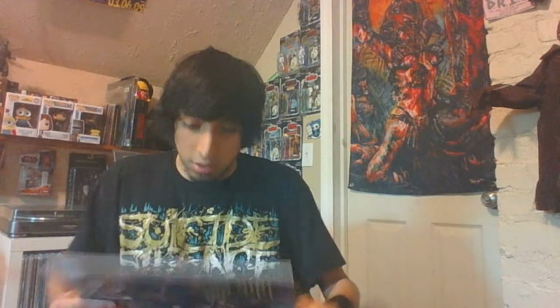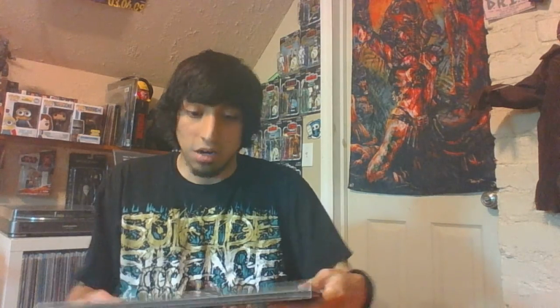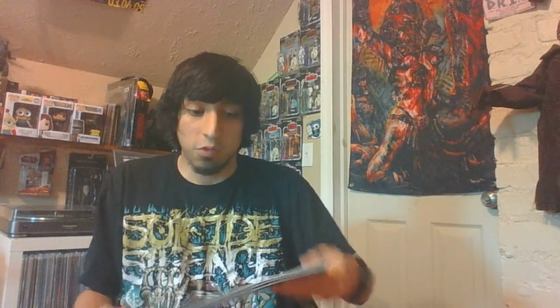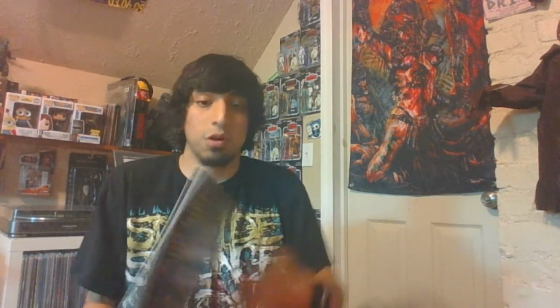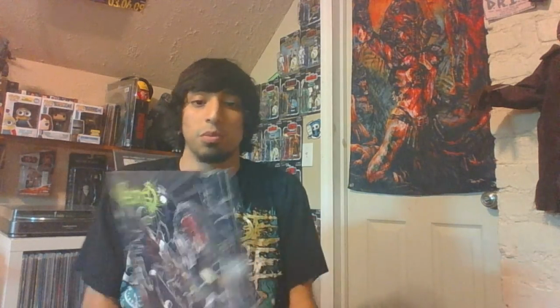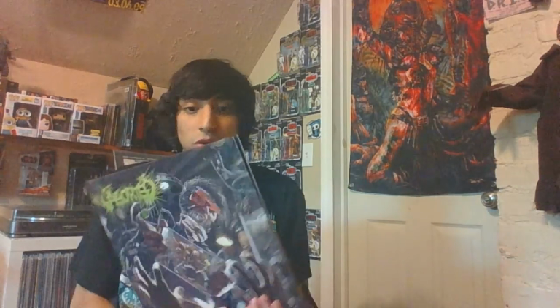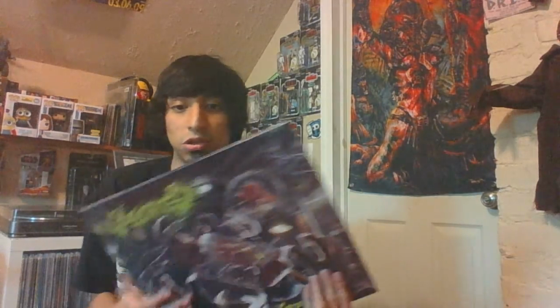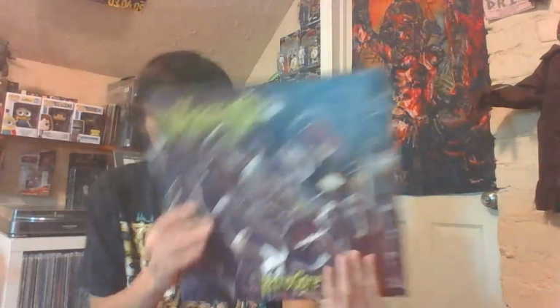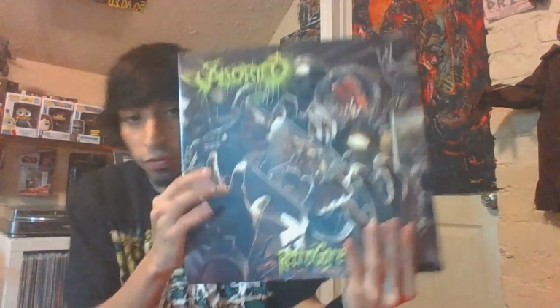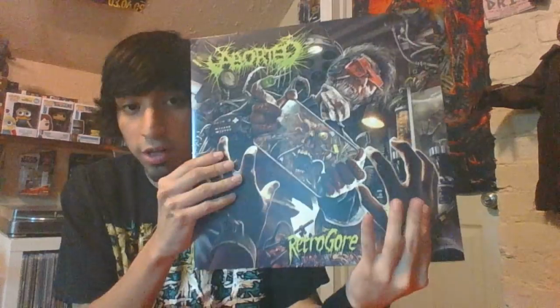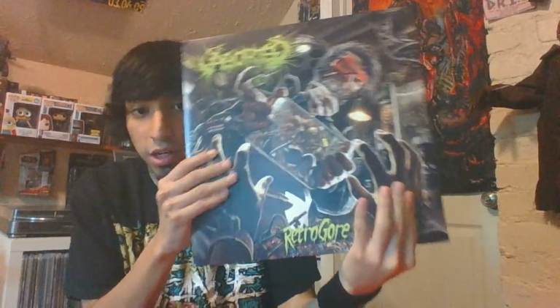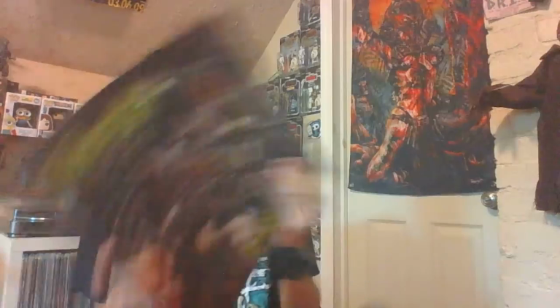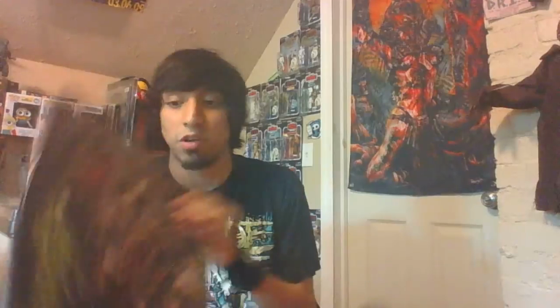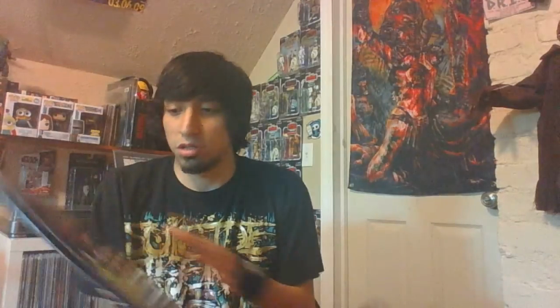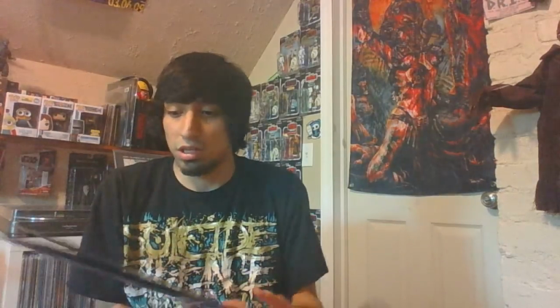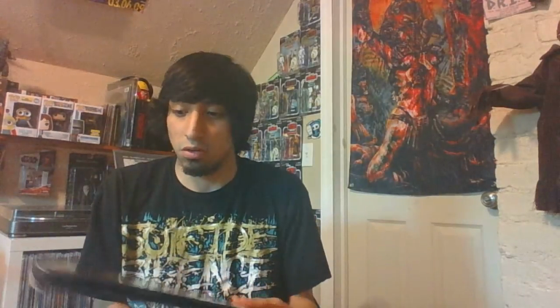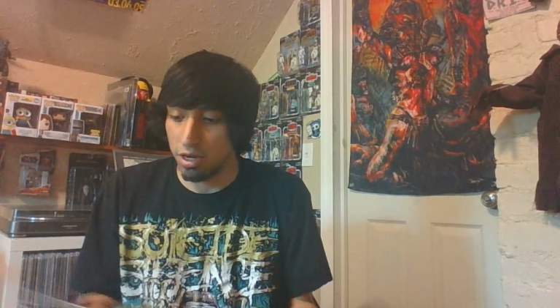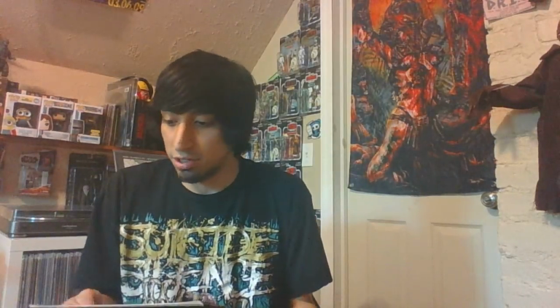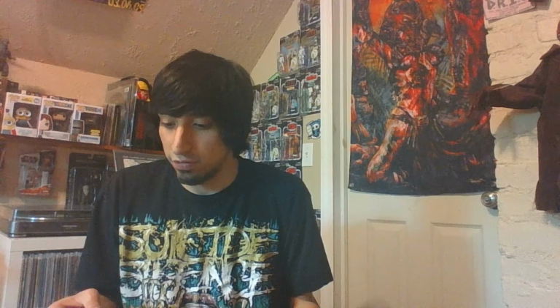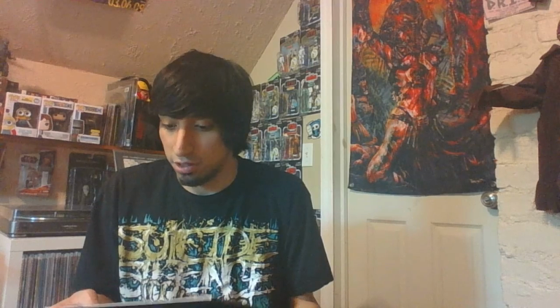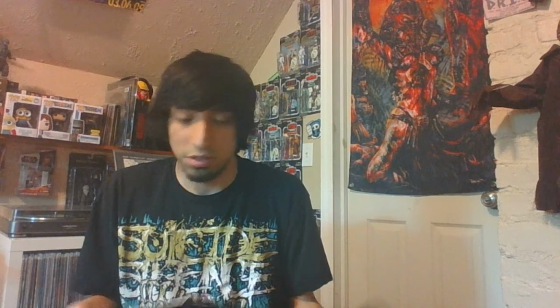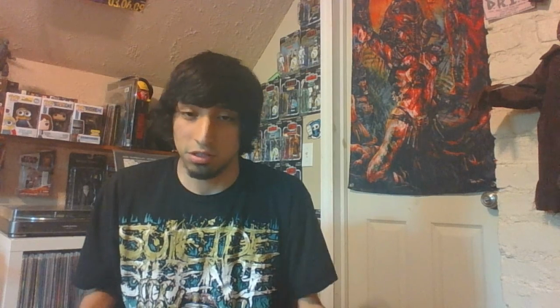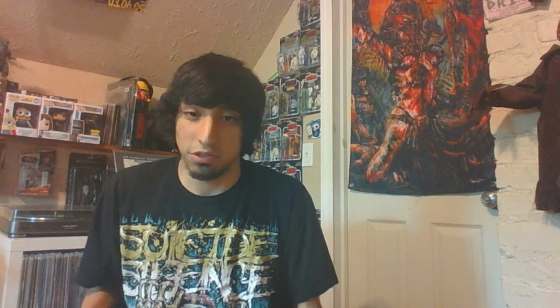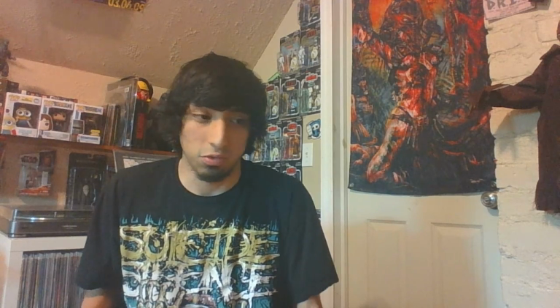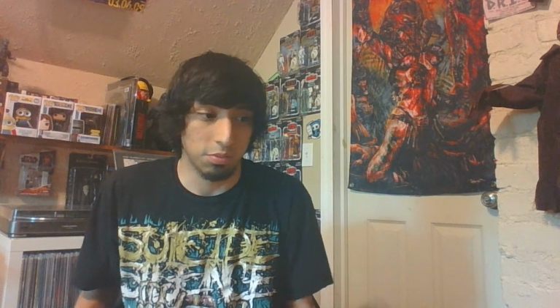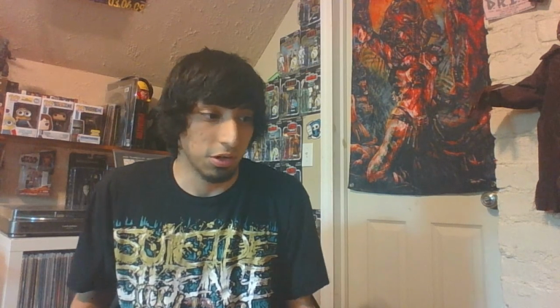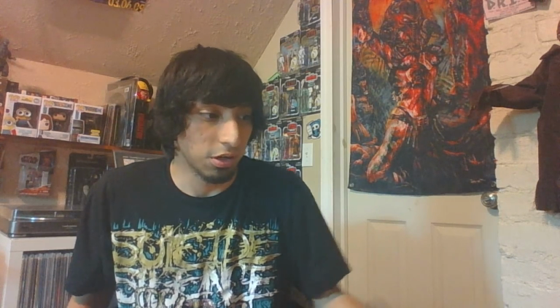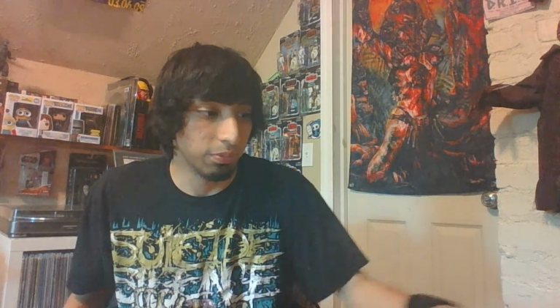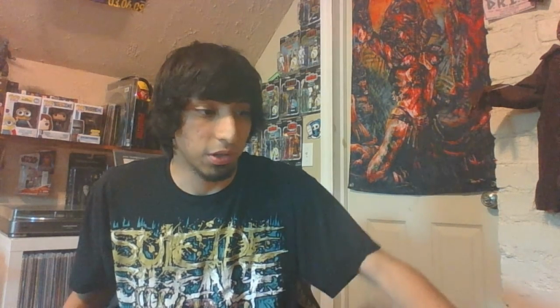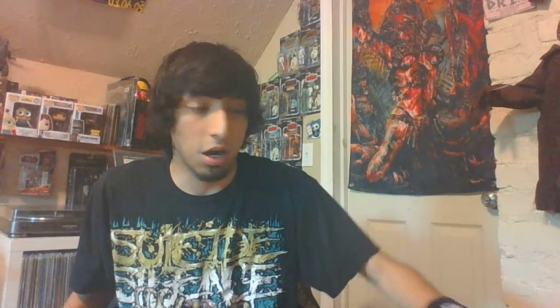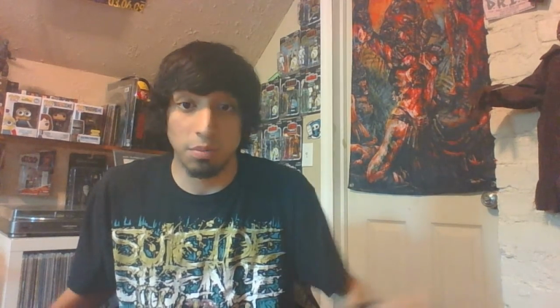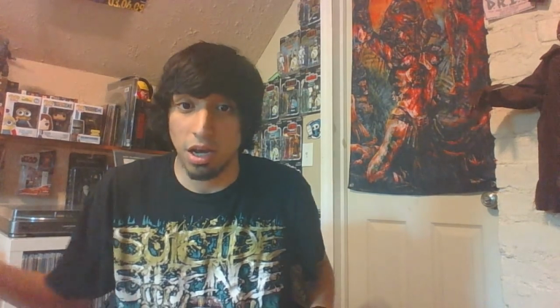I never put up the posters that come with vinyls. I just never did — it feels weird putting them up.